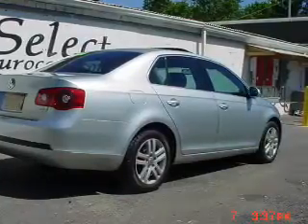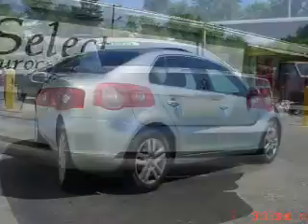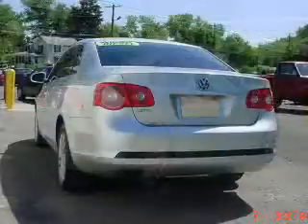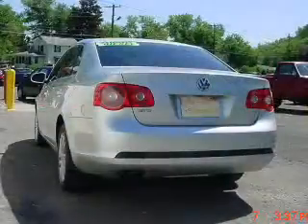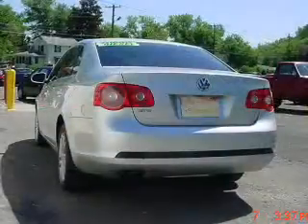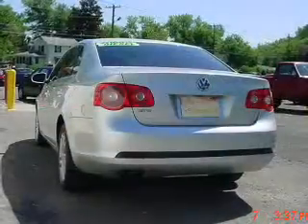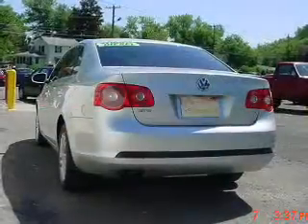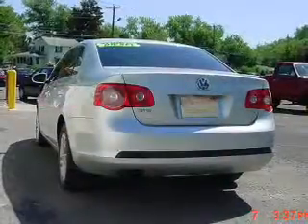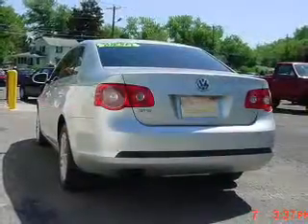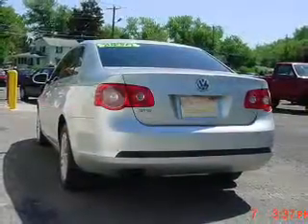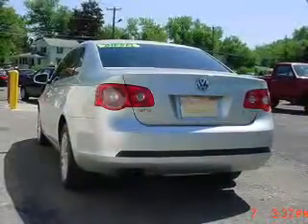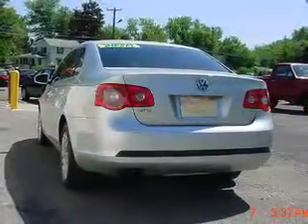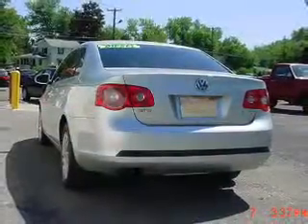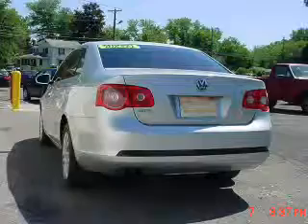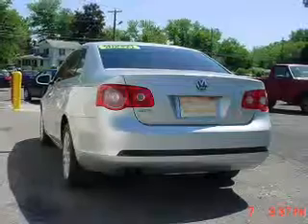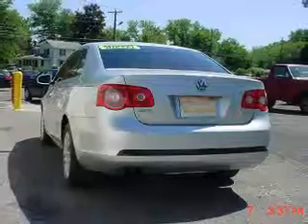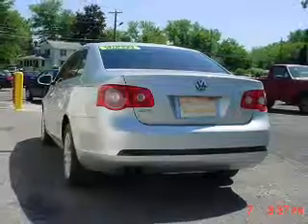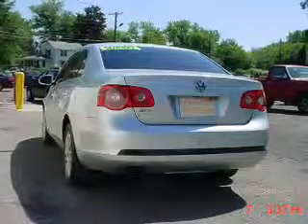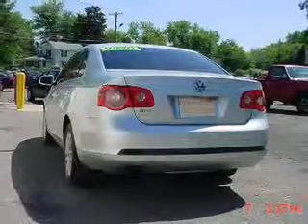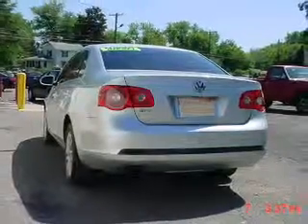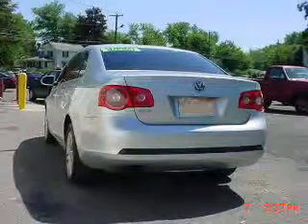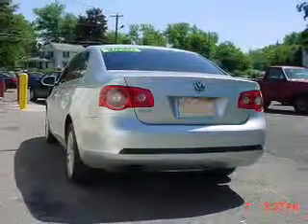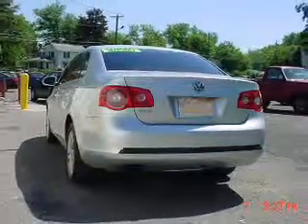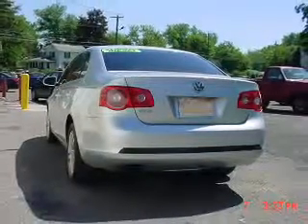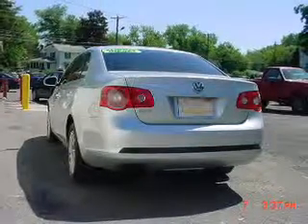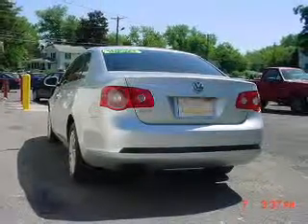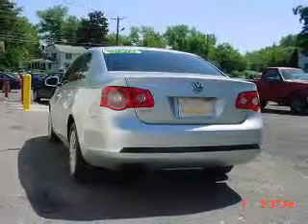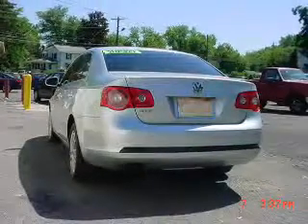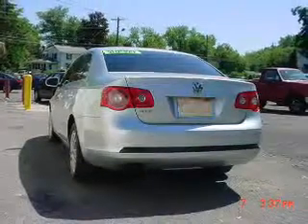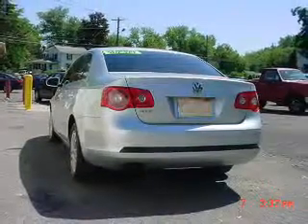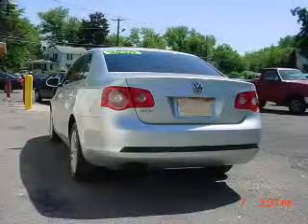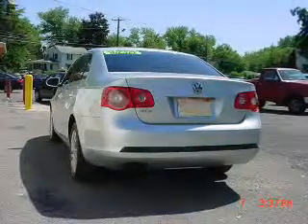Stand out from the crowd with premium wheels. Brake safely with the anti-lock braking system. Let the sun shine in with a sunroof.